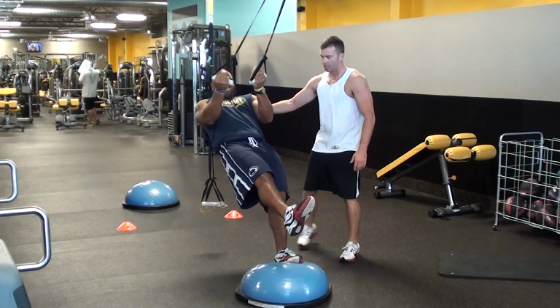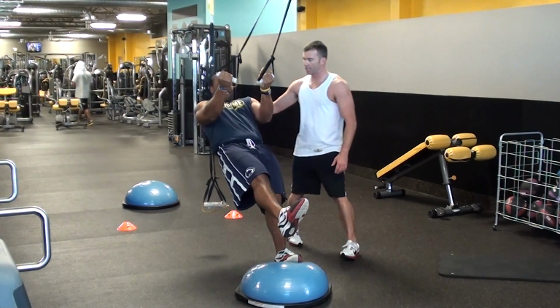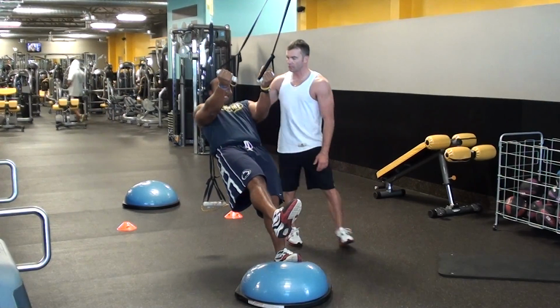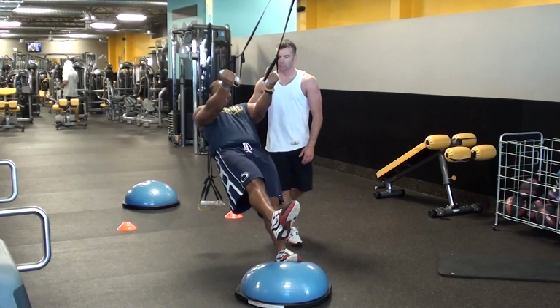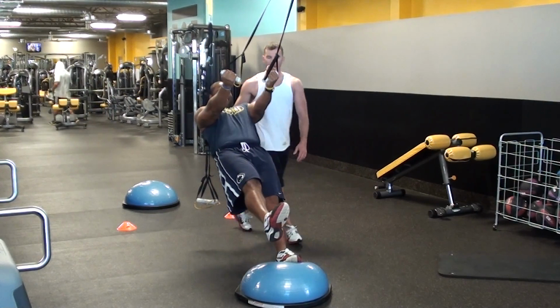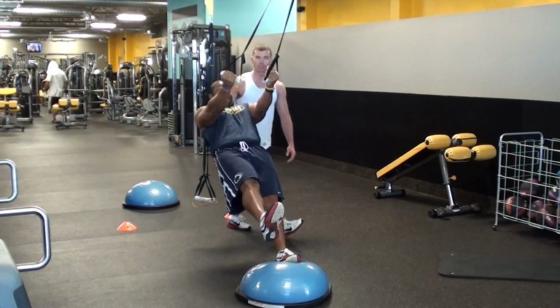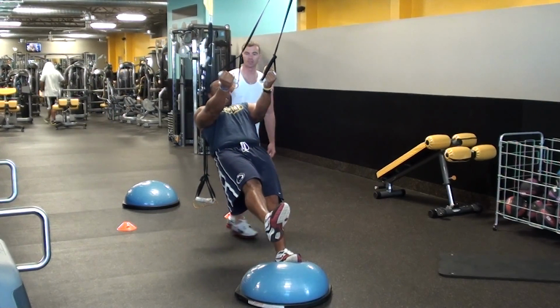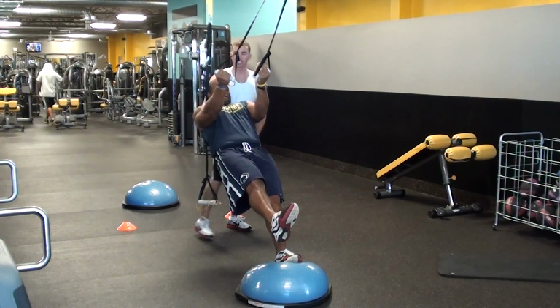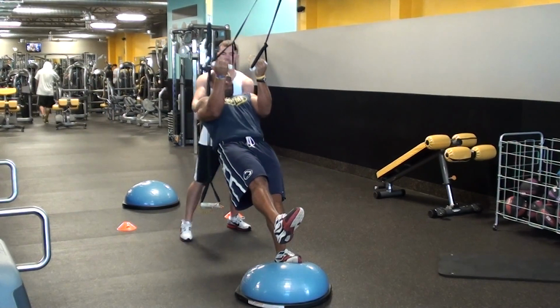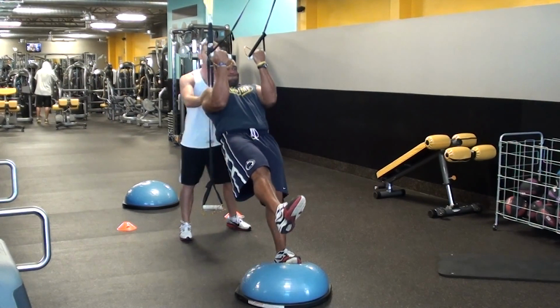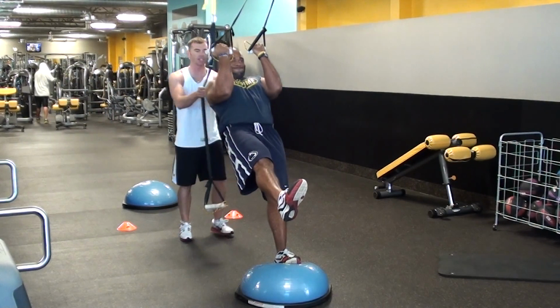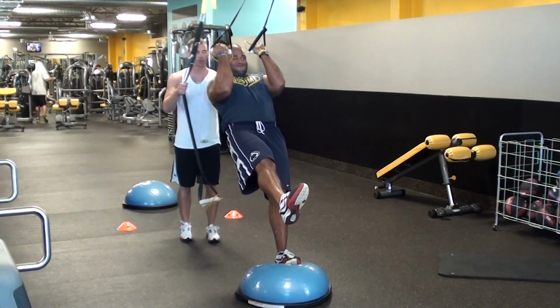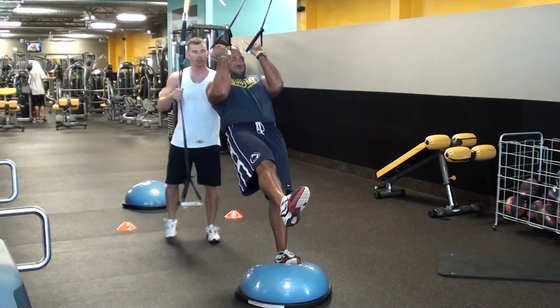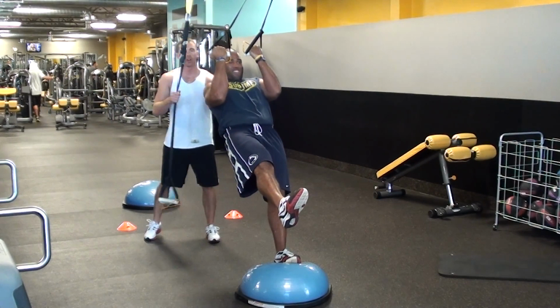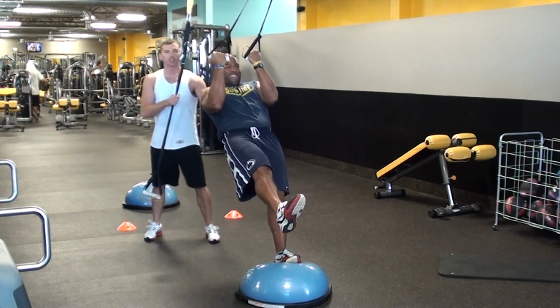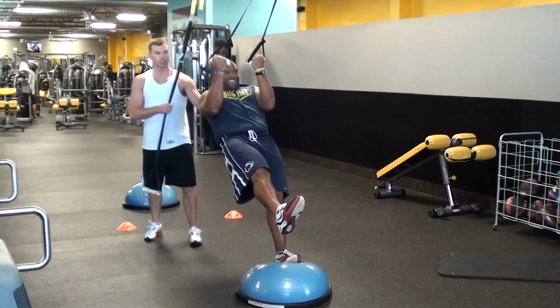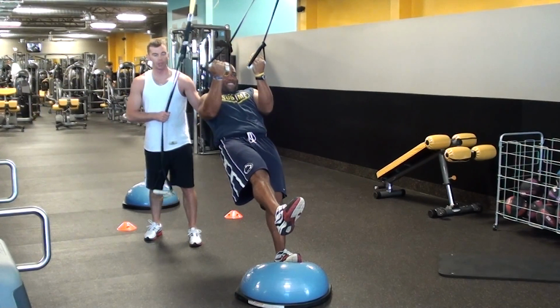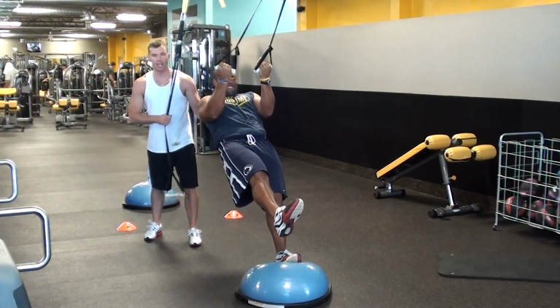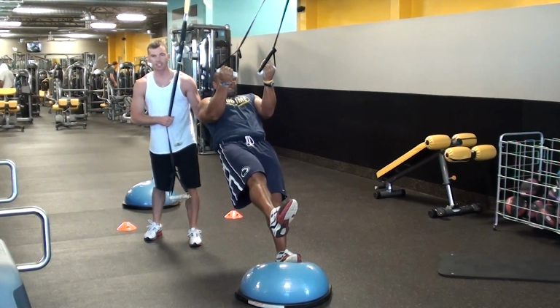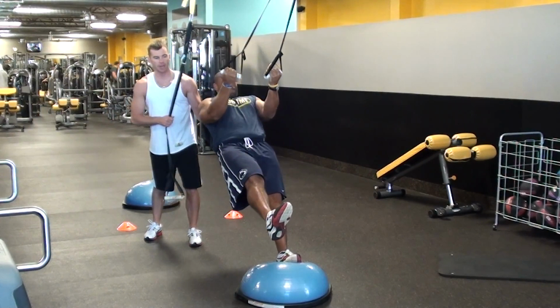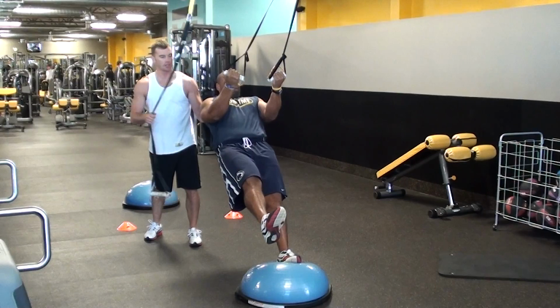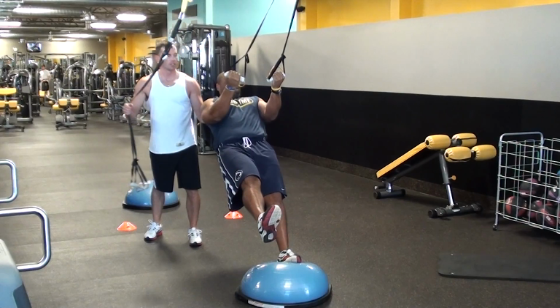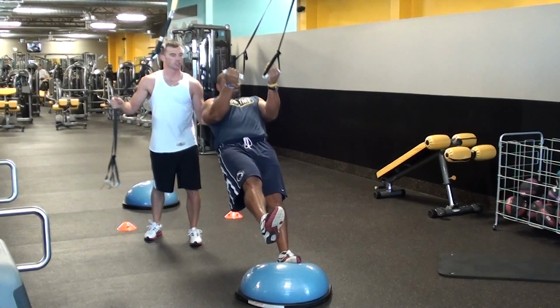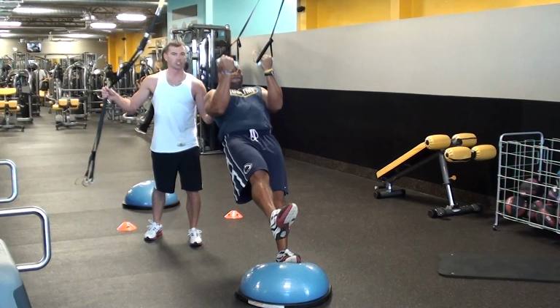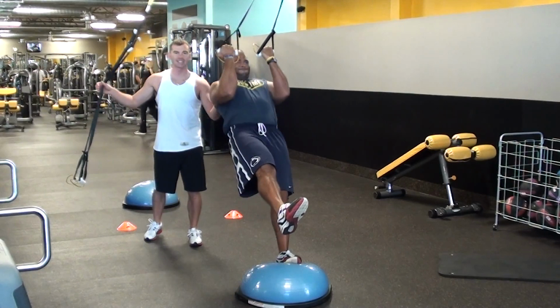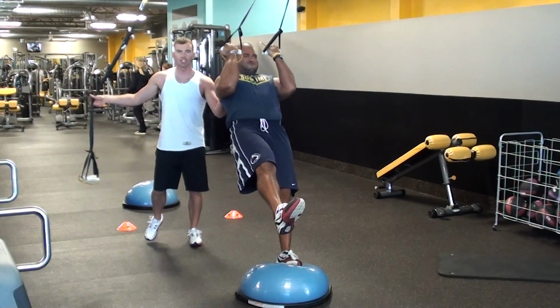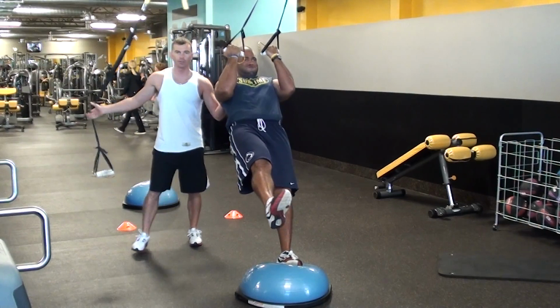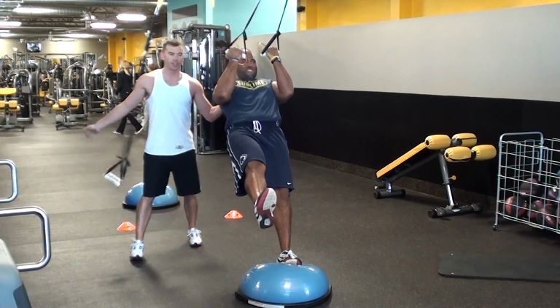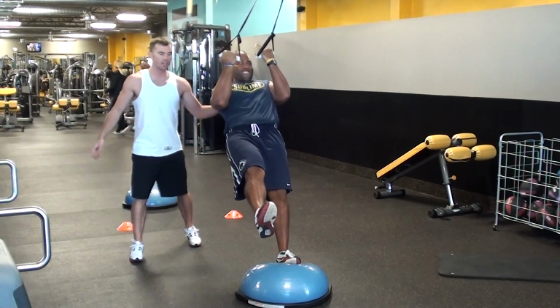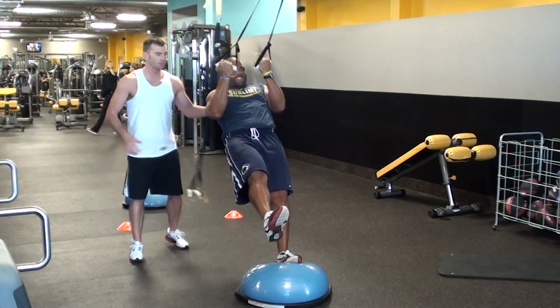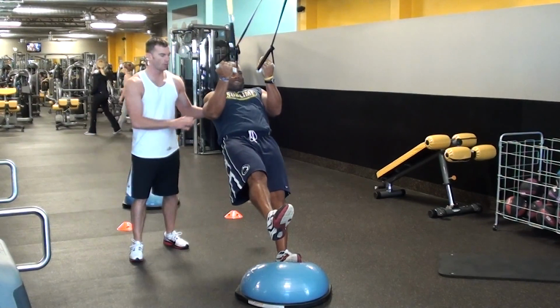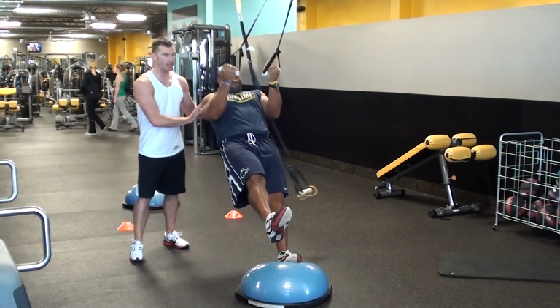A spotter is sometimes nice to engage for the stability aspect — just that little finger, that little bit of weight.